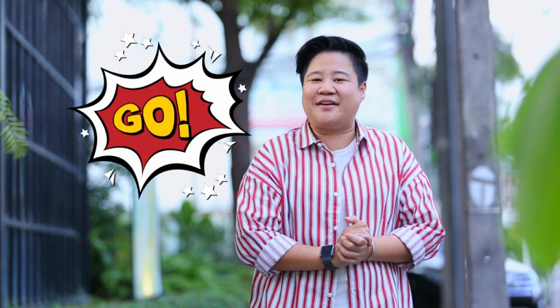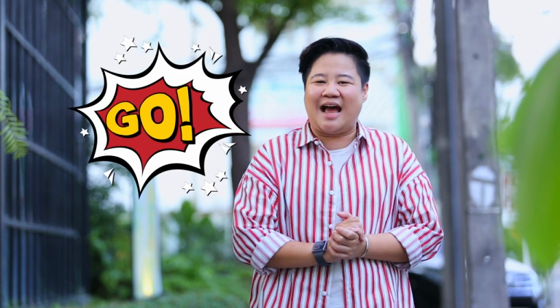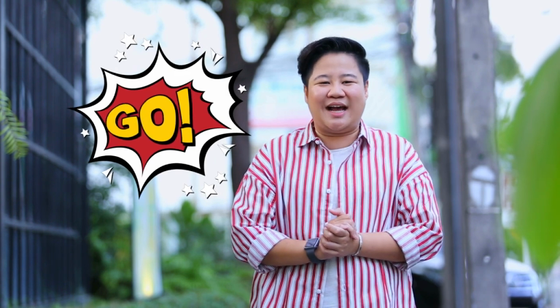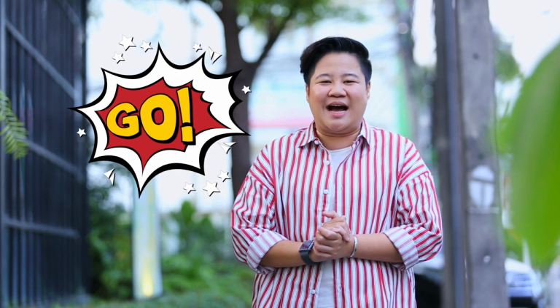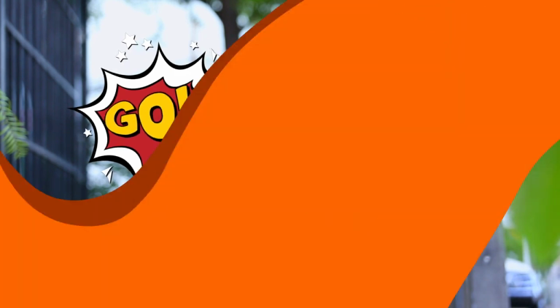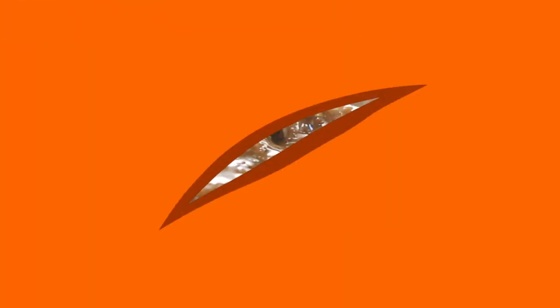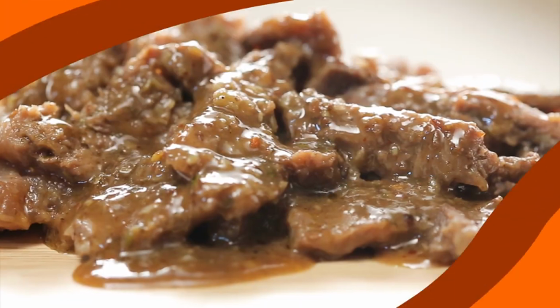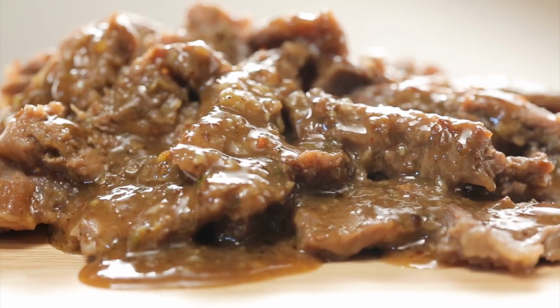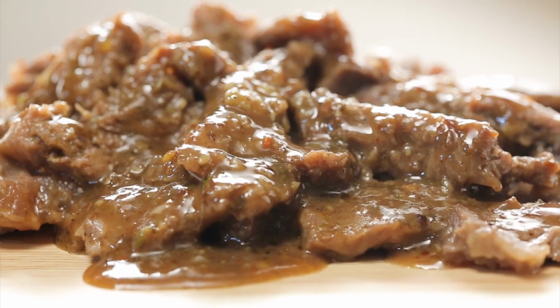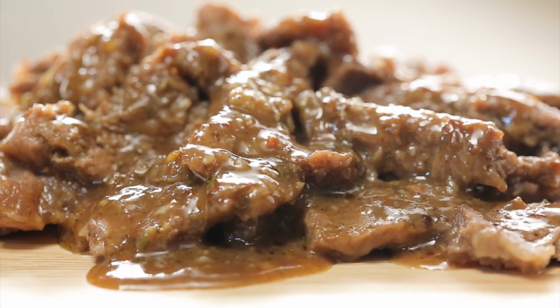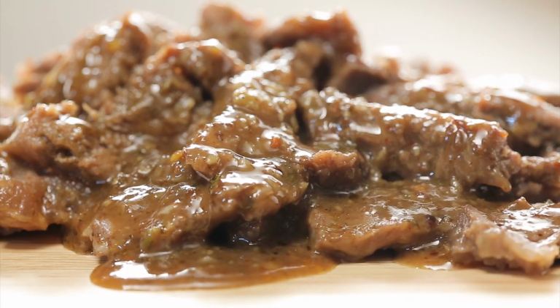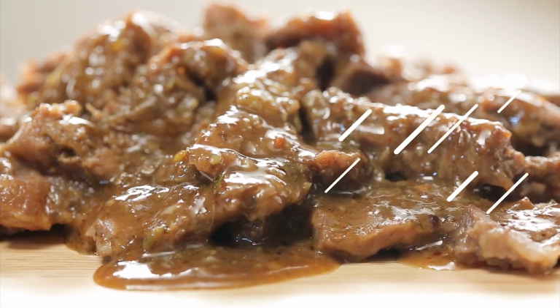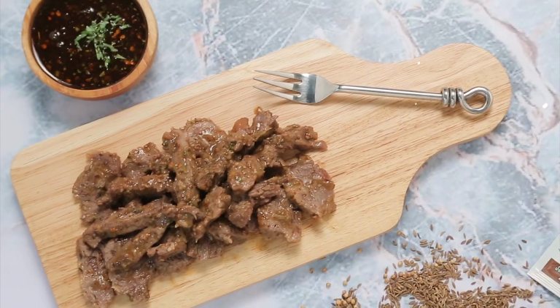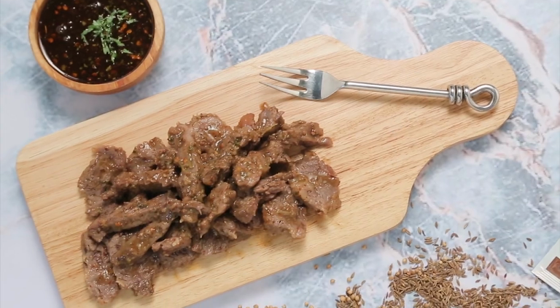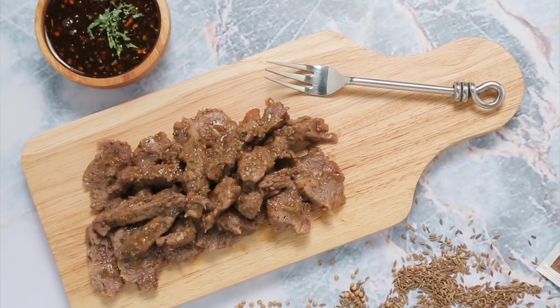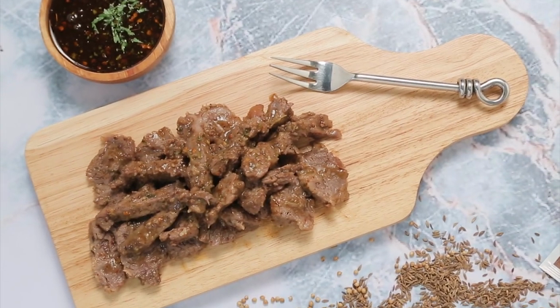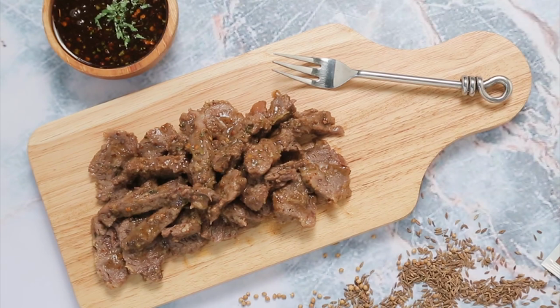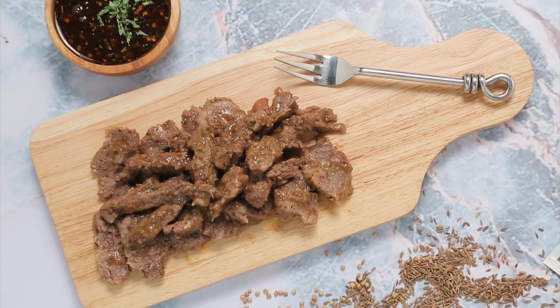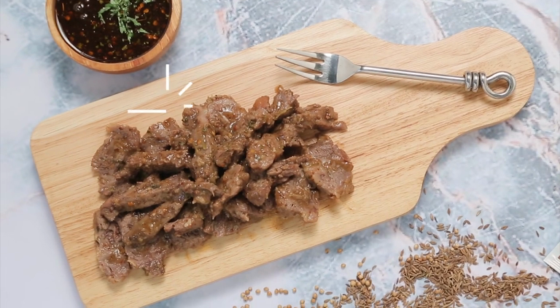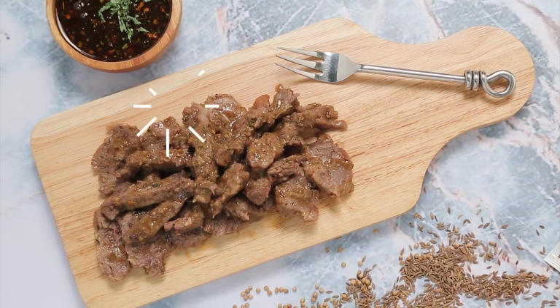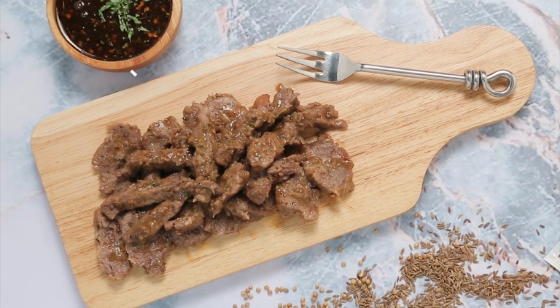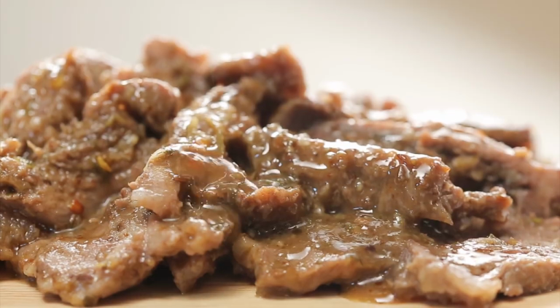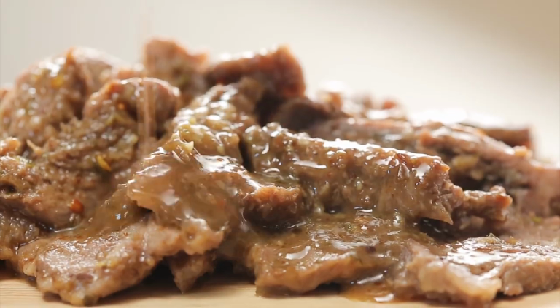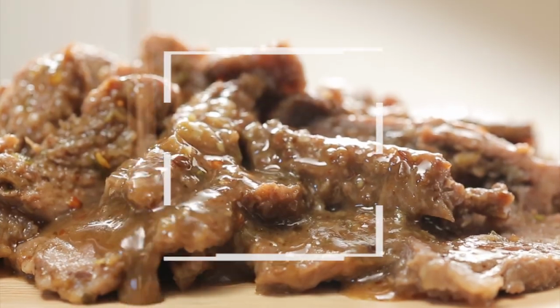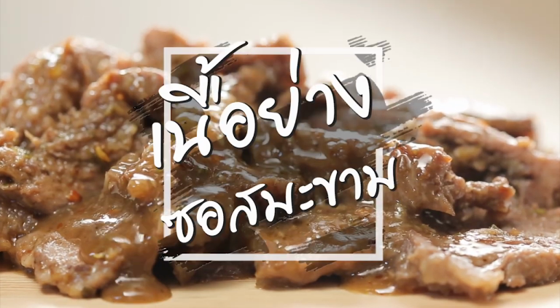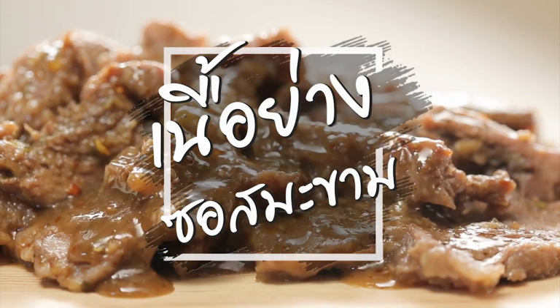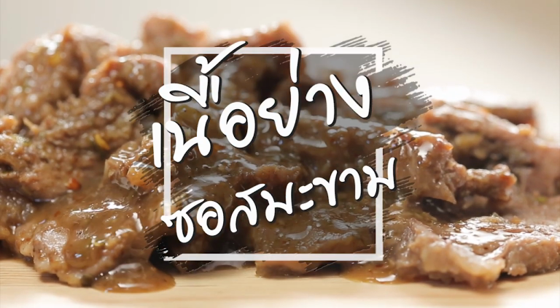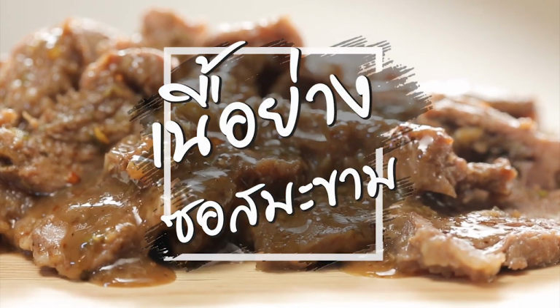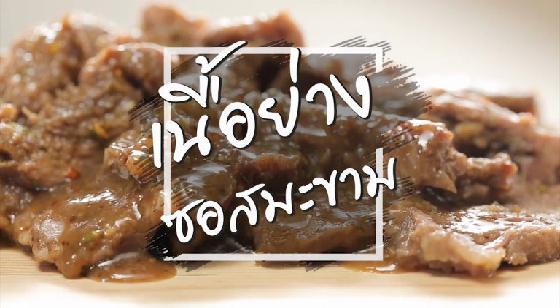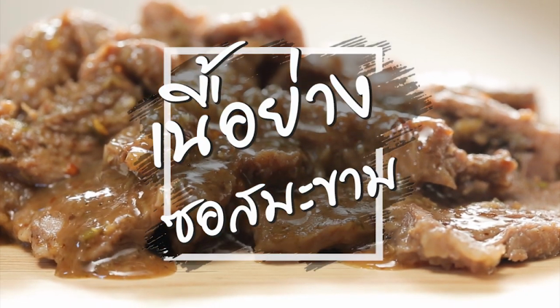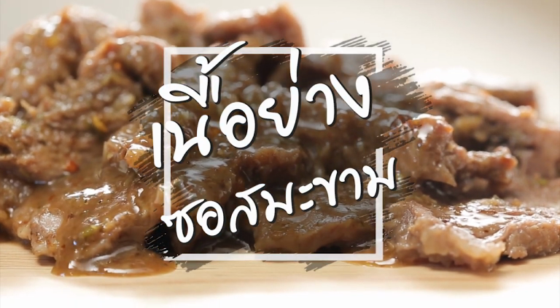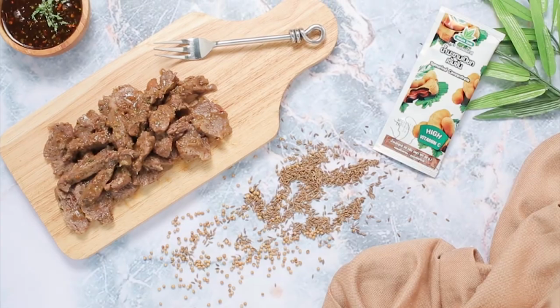Today we have a menu, voted on in the comments. We are going to talk about a solid sauce with a drink of water and a beer.